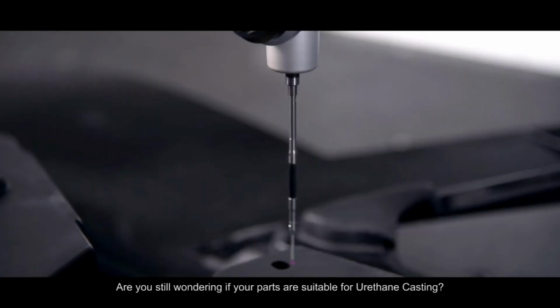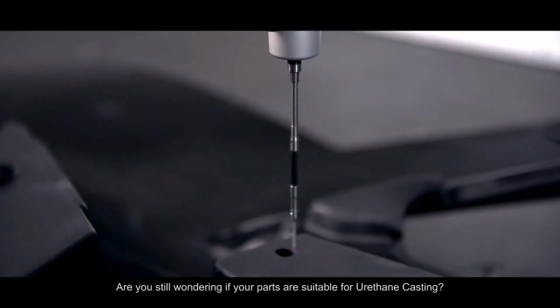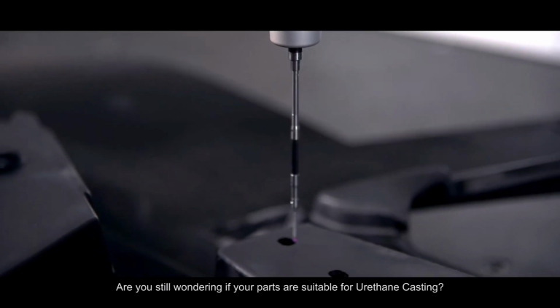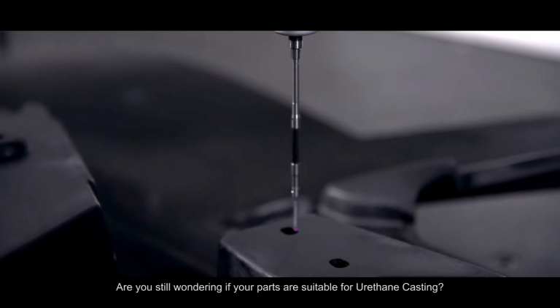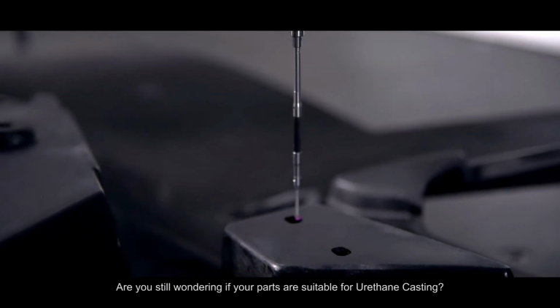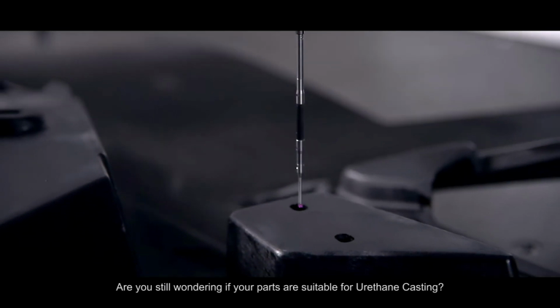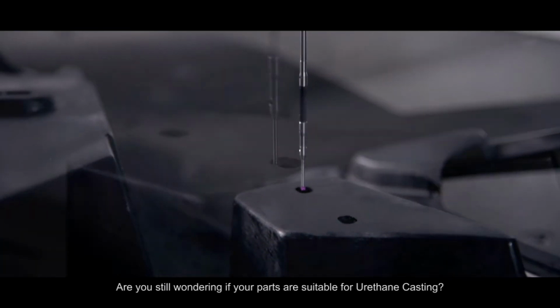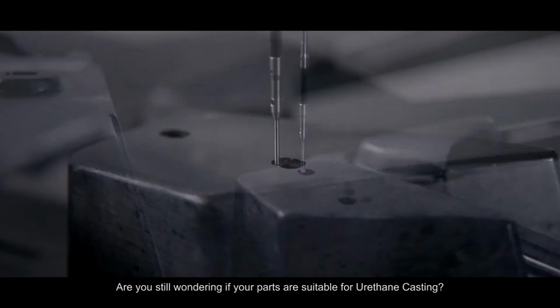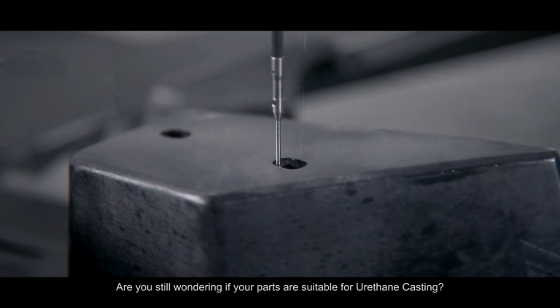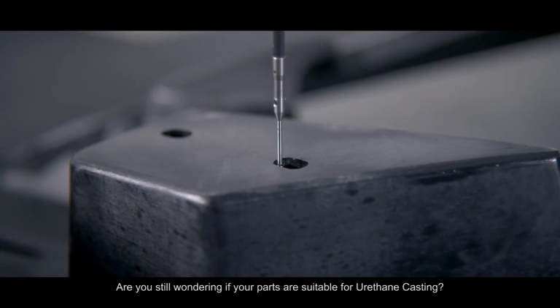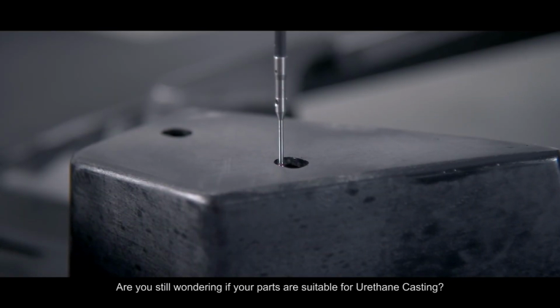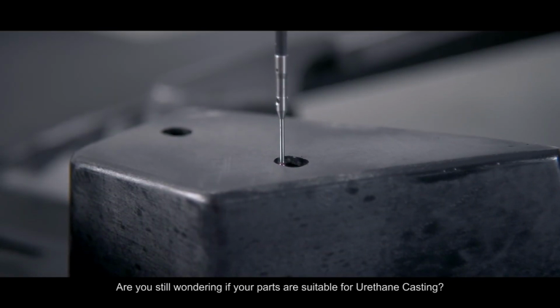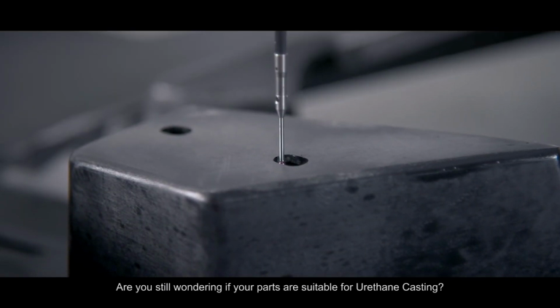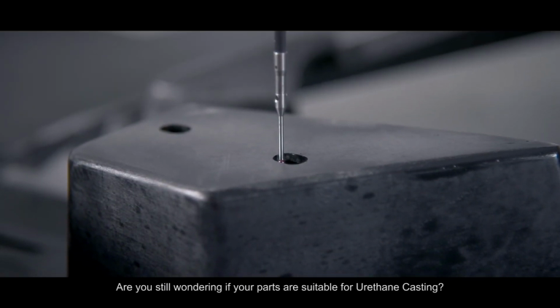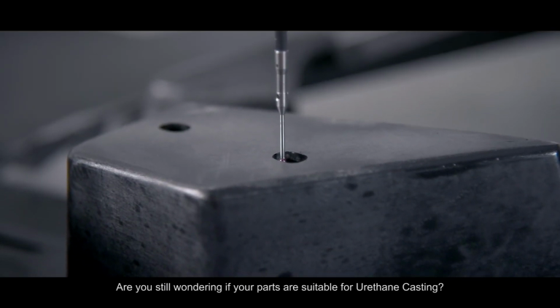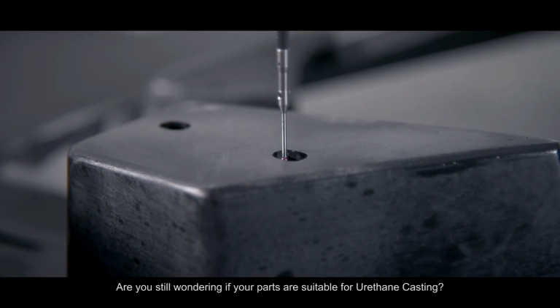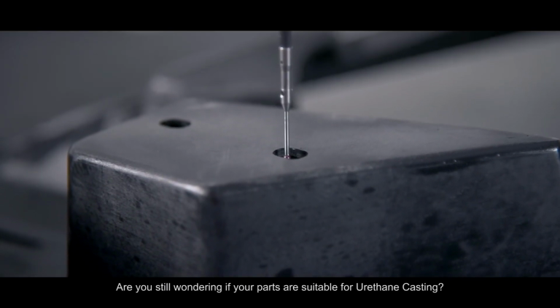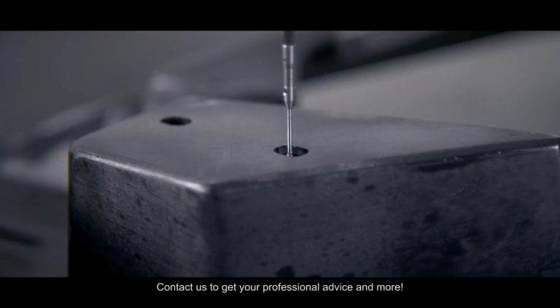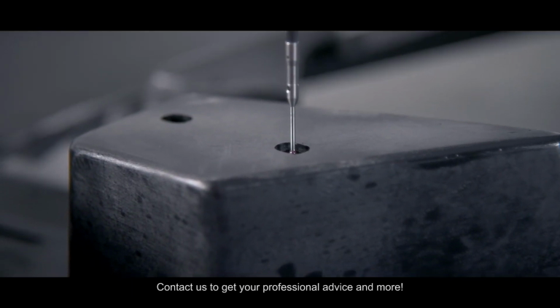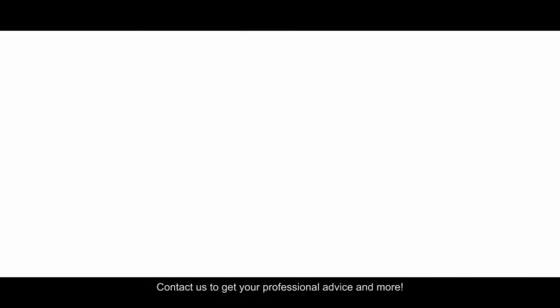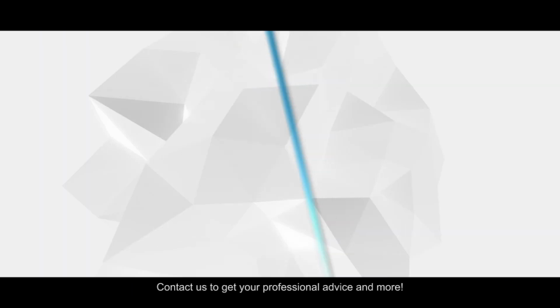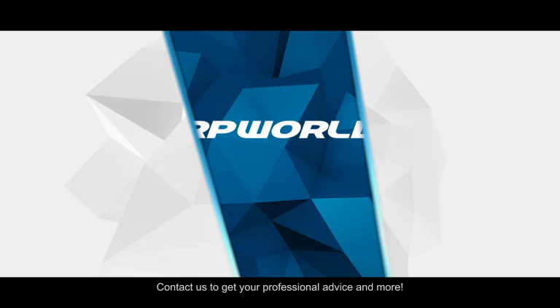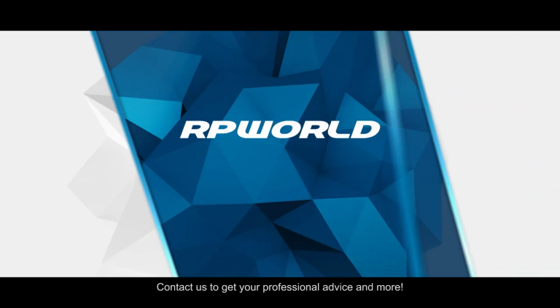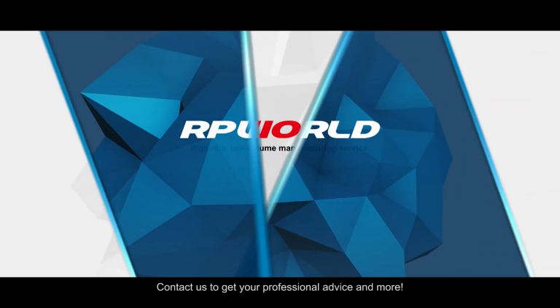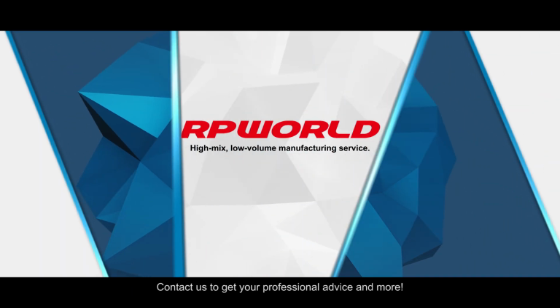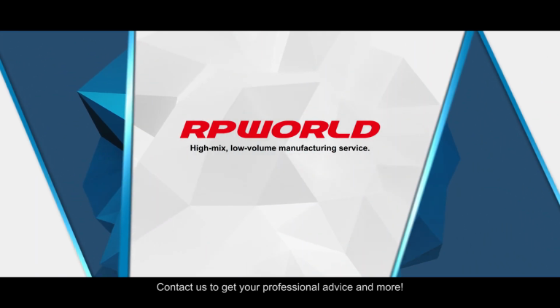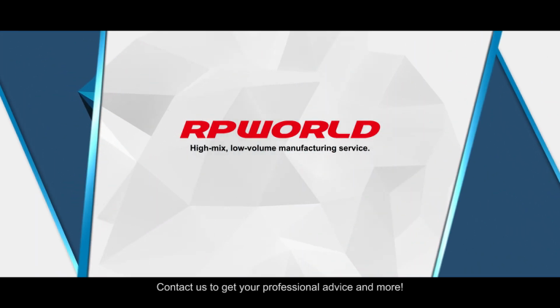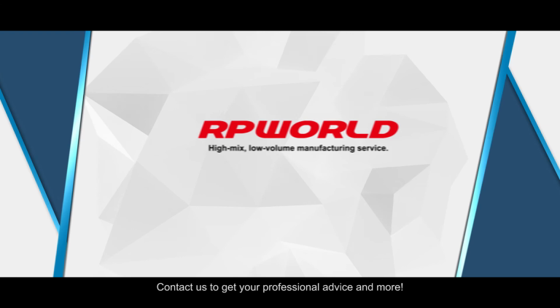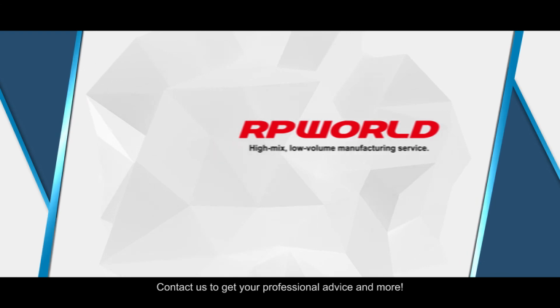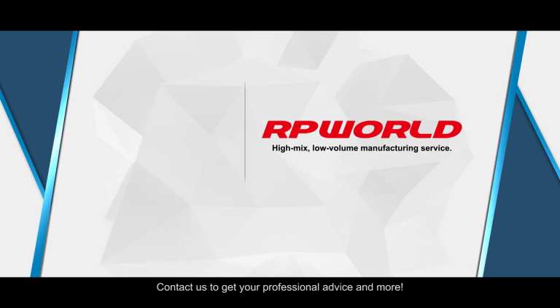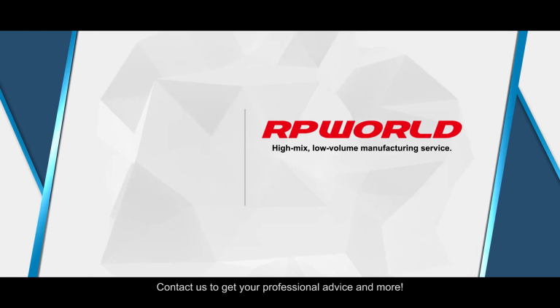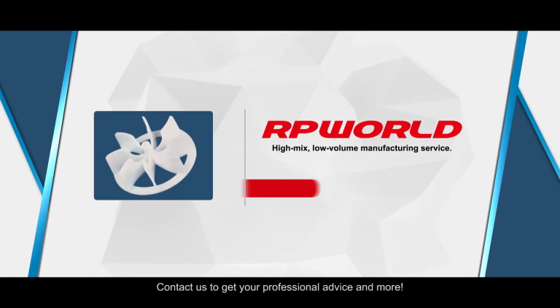Are you still wondering if your parts are suitable for urethane casting? Contact us to get professional advice and more.